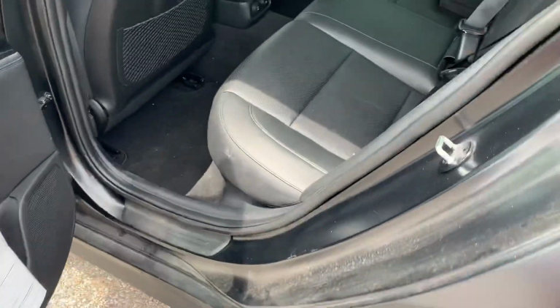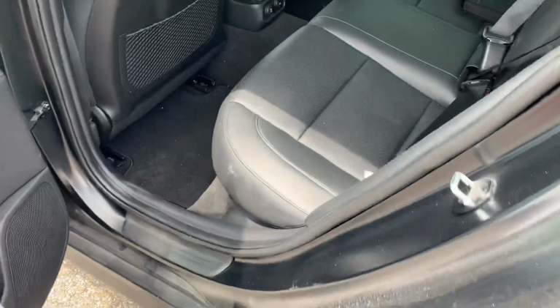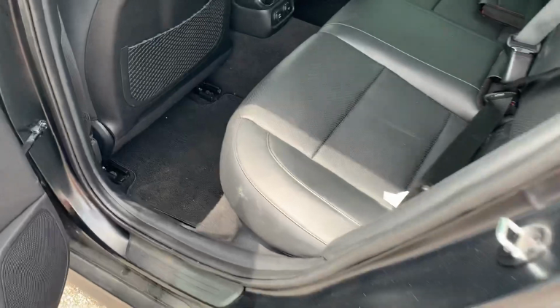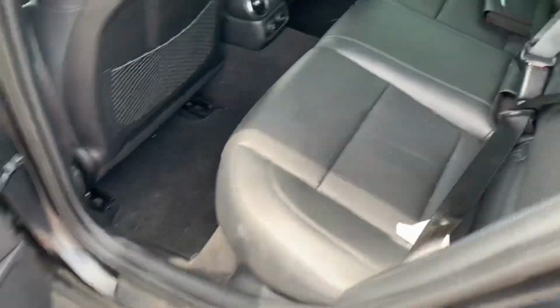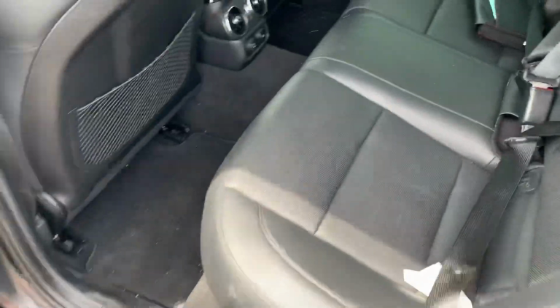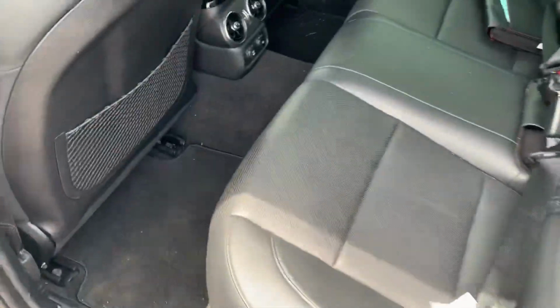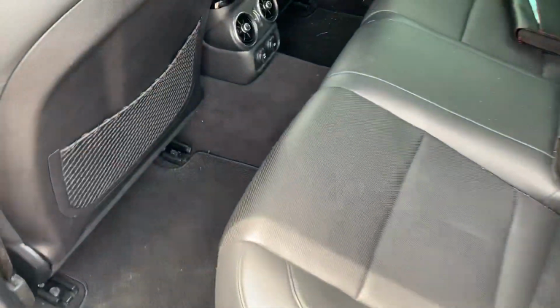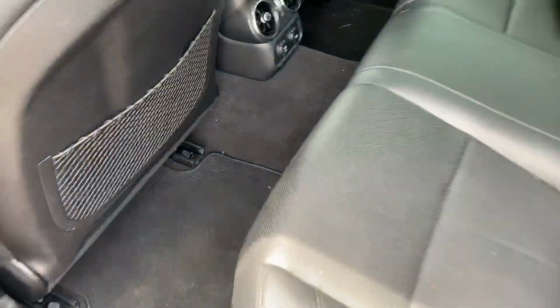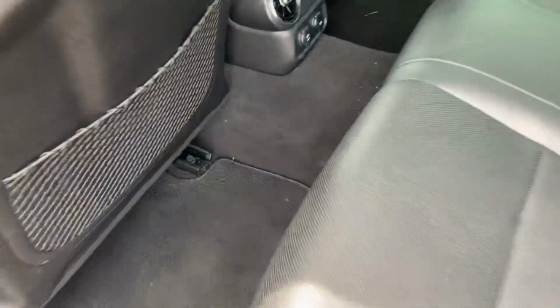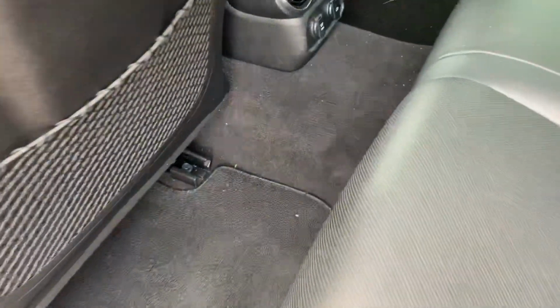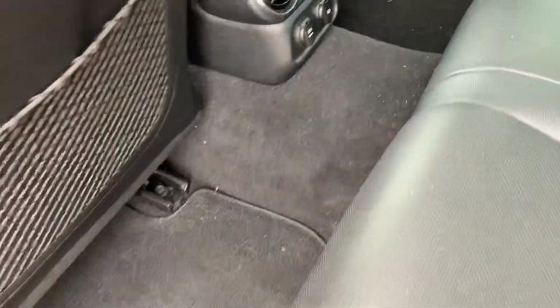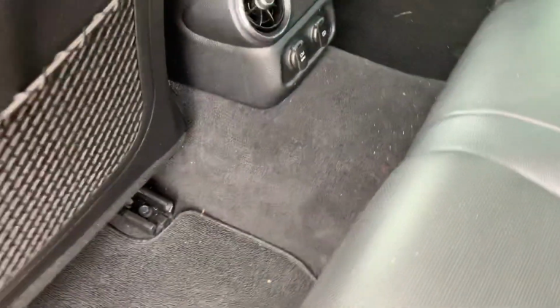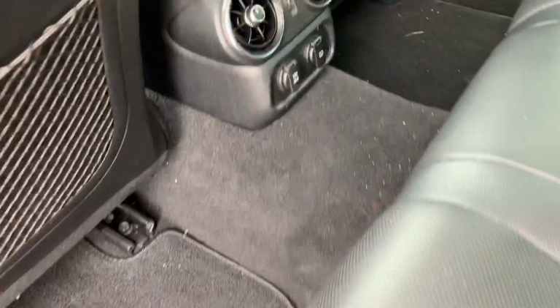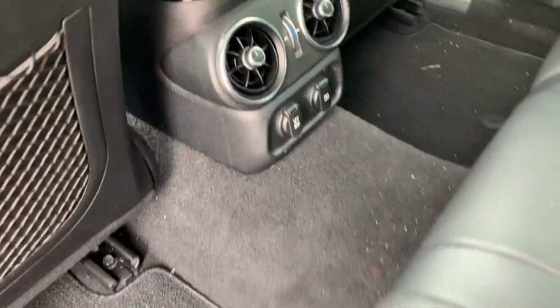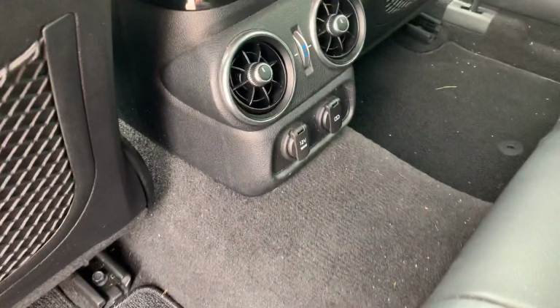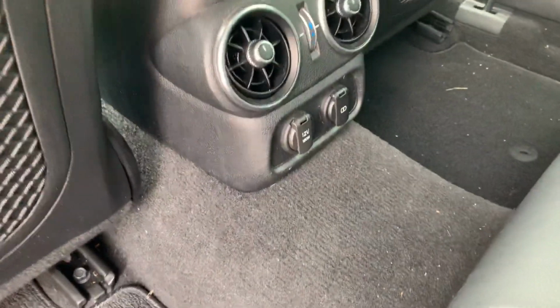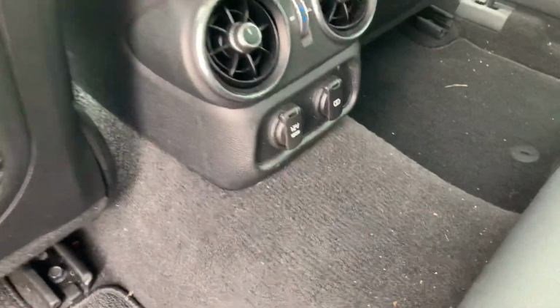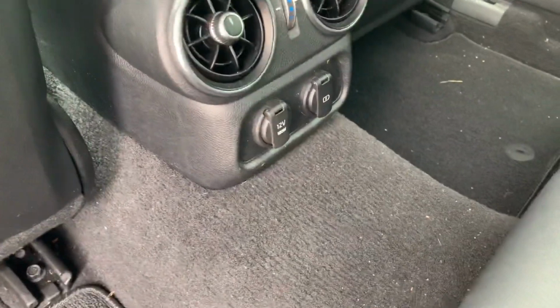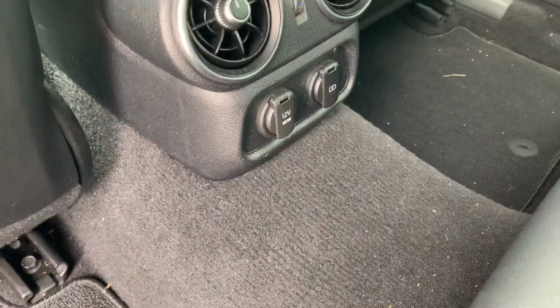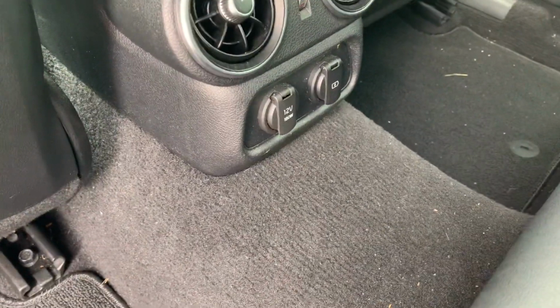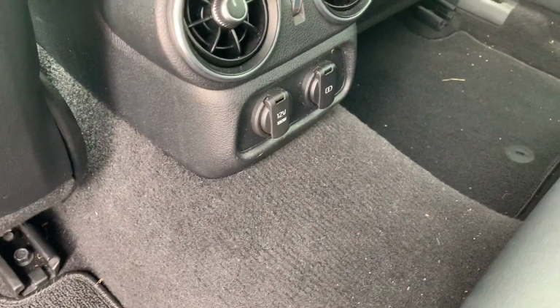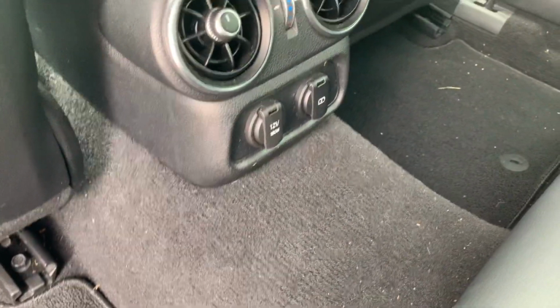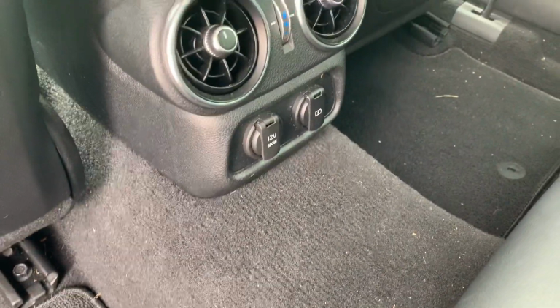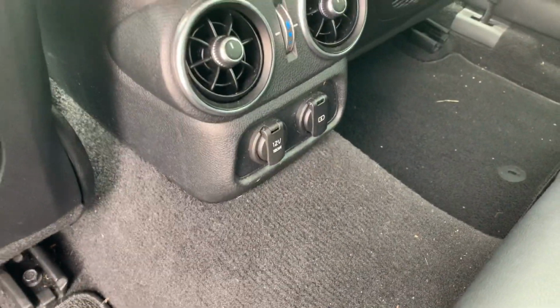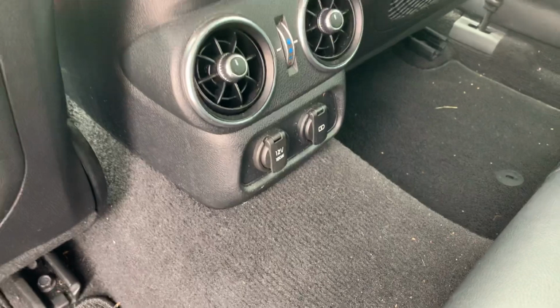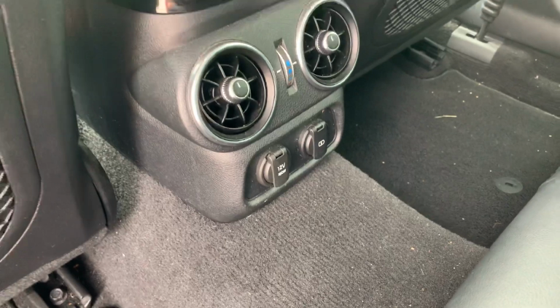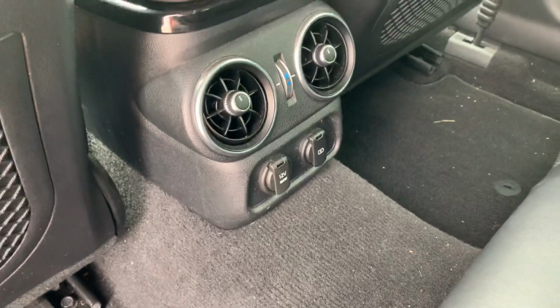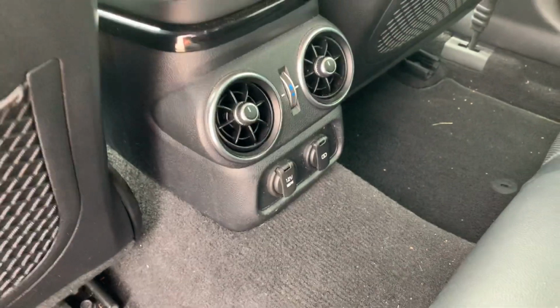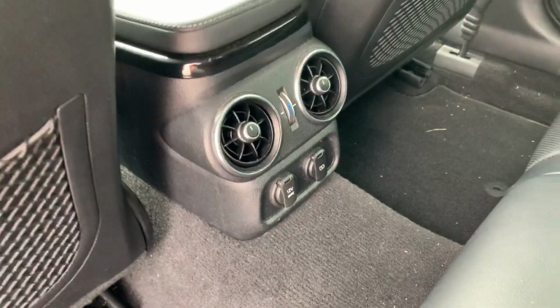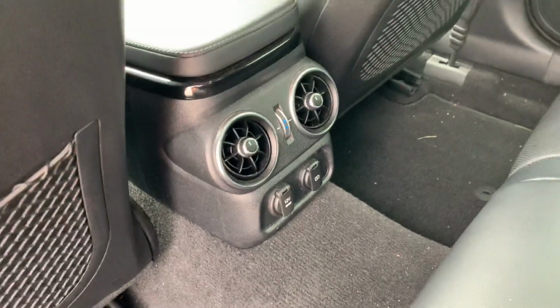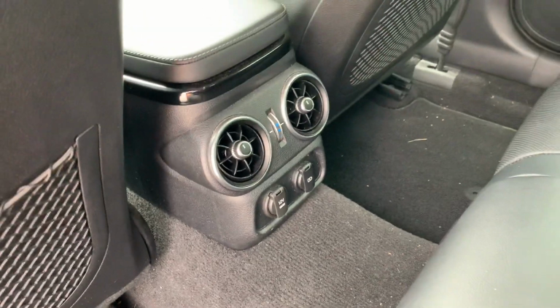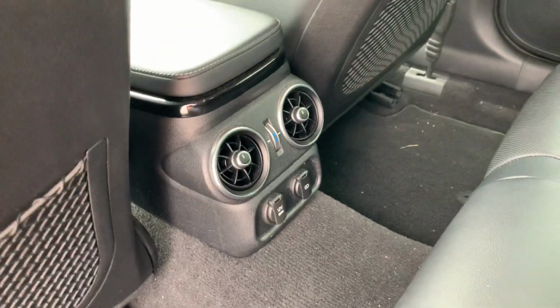Got a pretty spacious back seat. Got your rear AC vent and power ports back here.